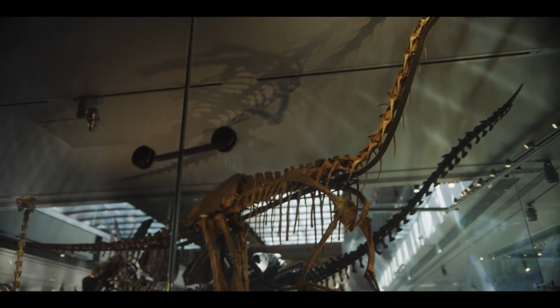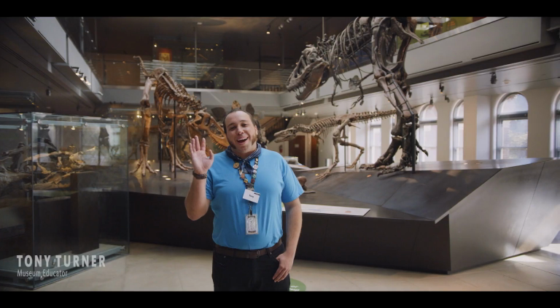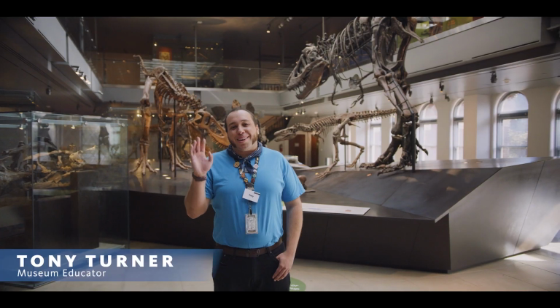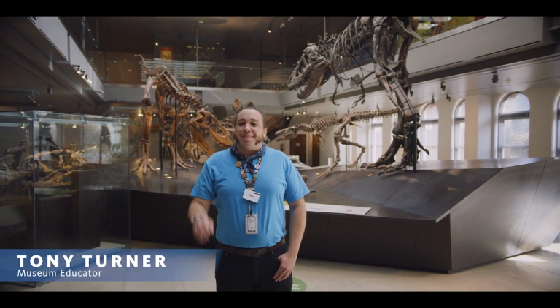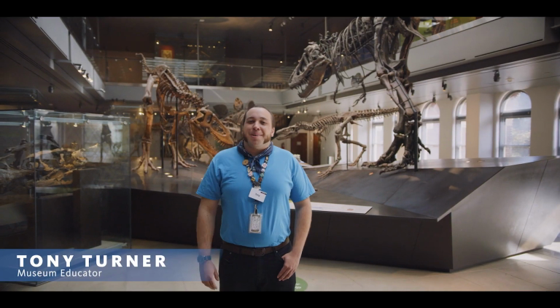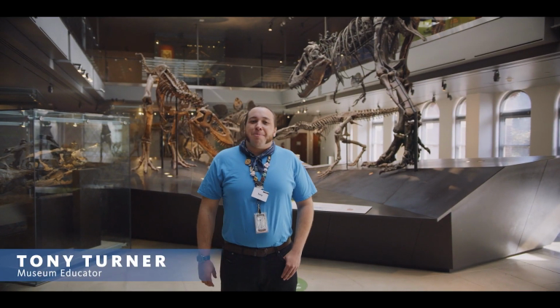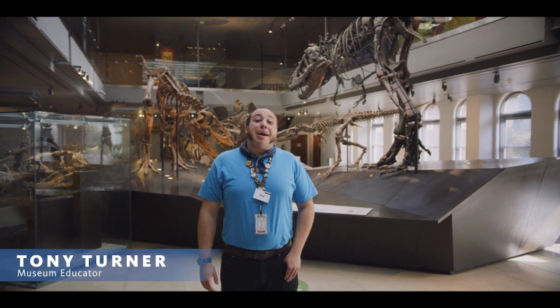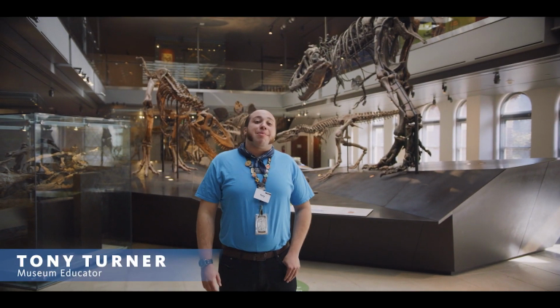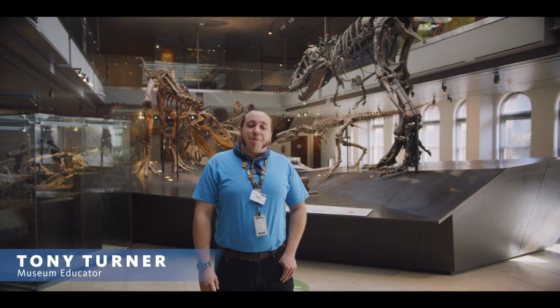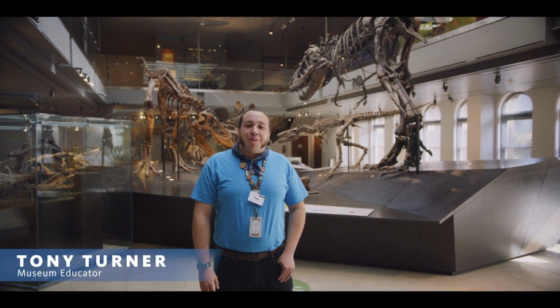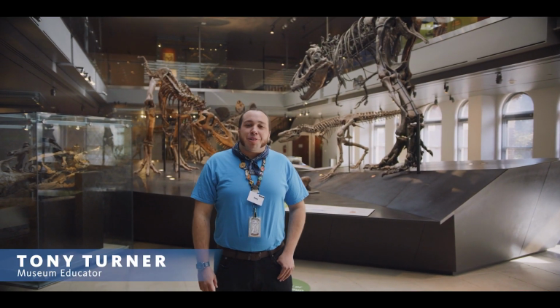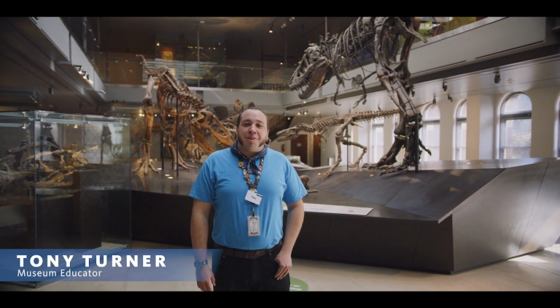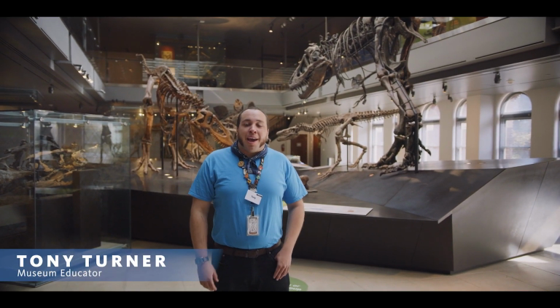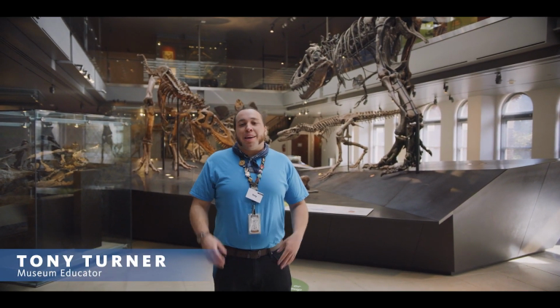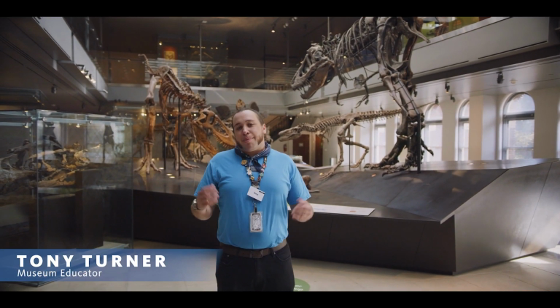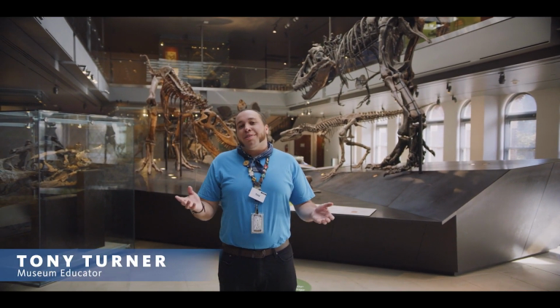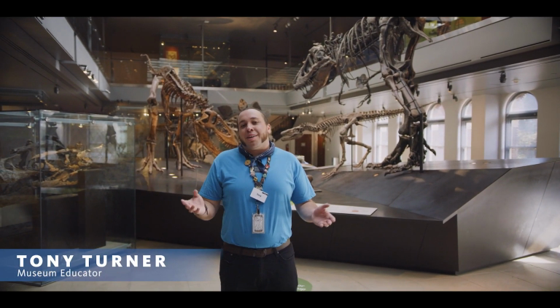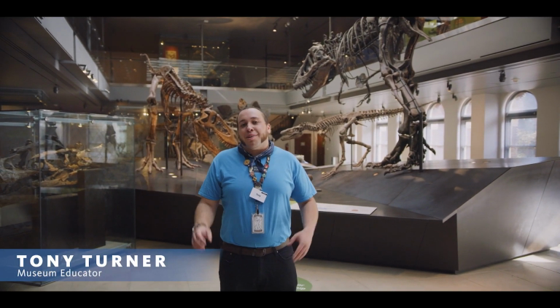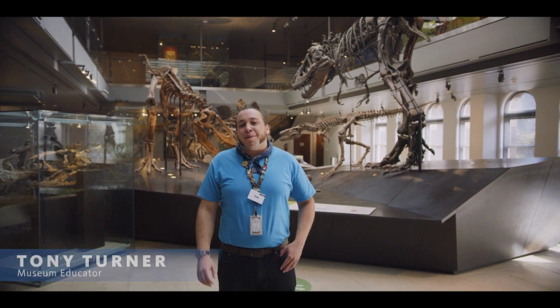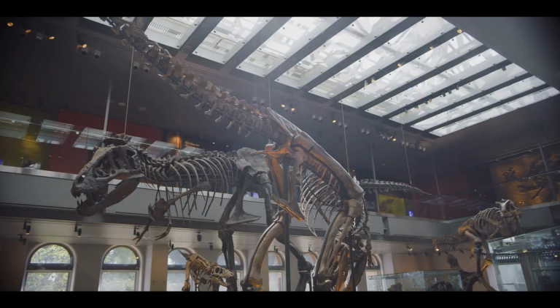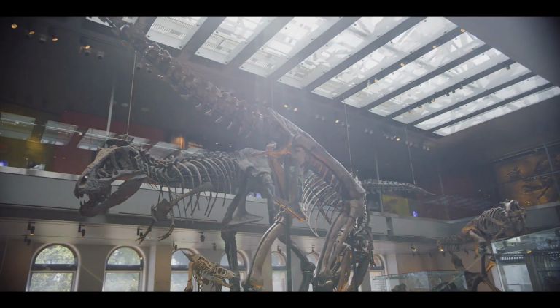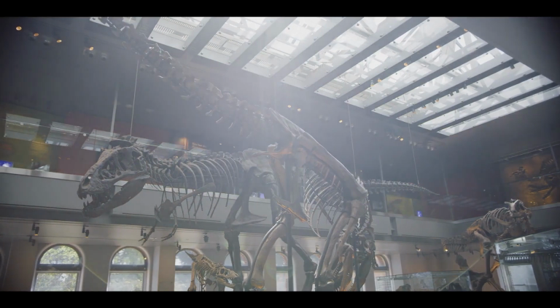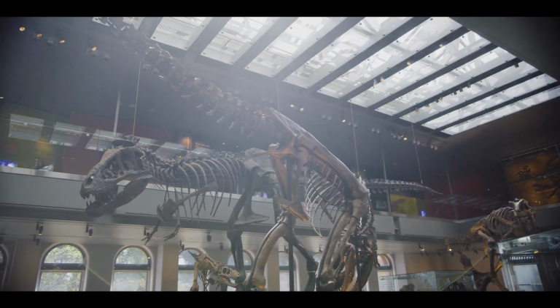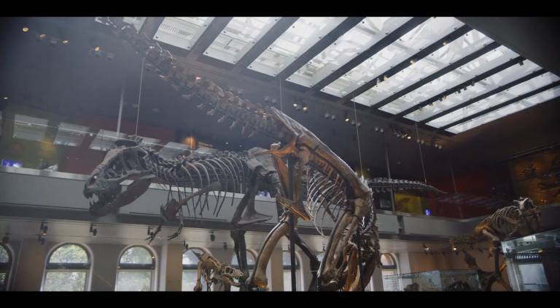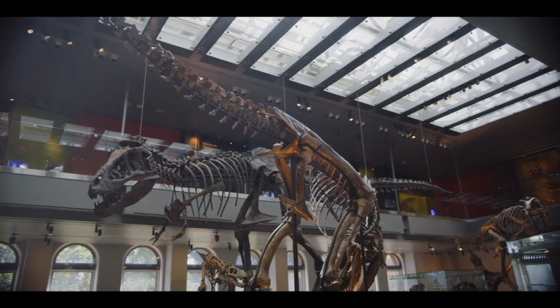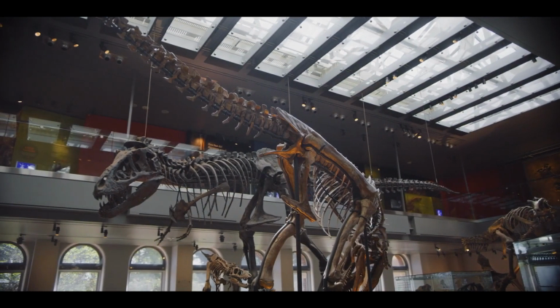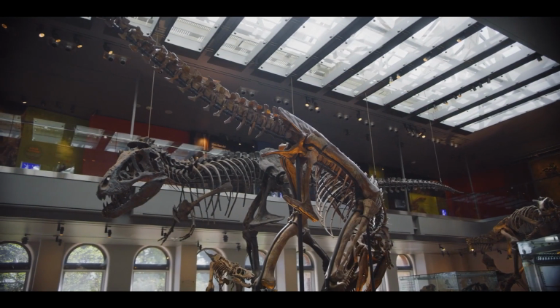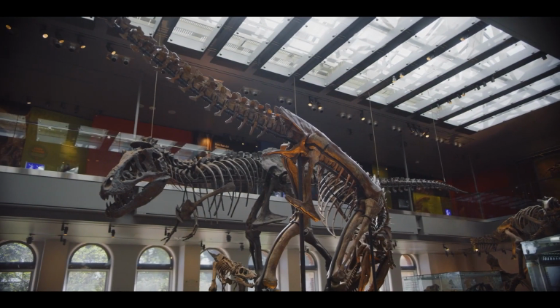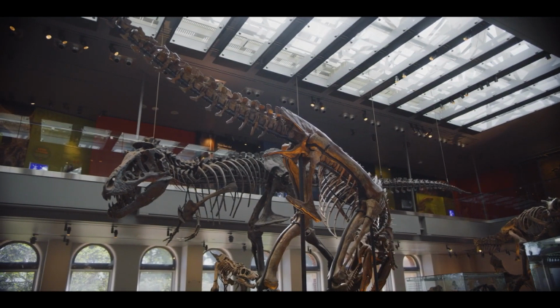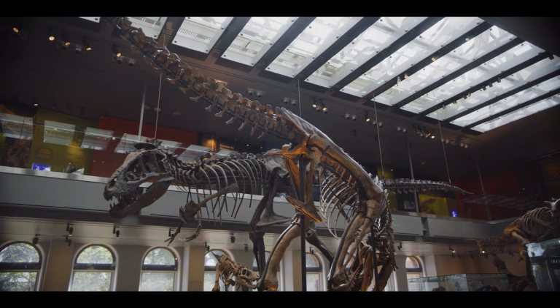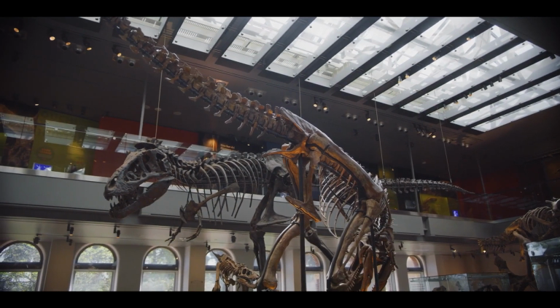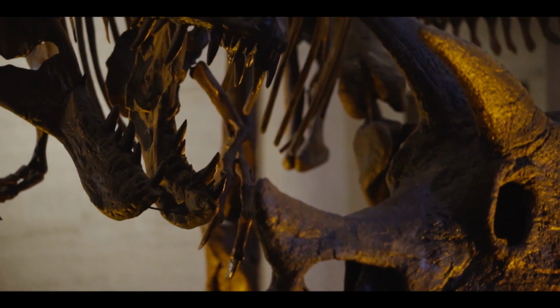Hi there. My name is Tony Turner and I am an educator here at the Natural History Museums of Los Angeles County.